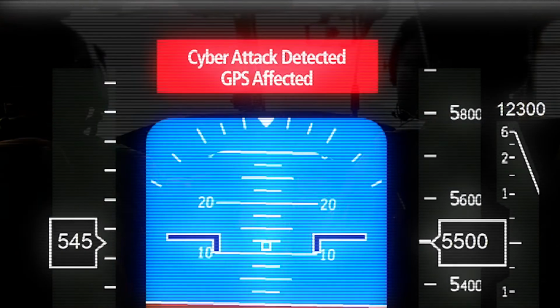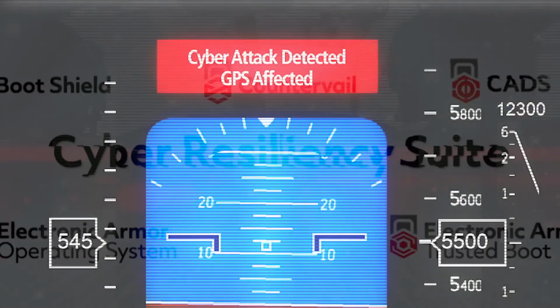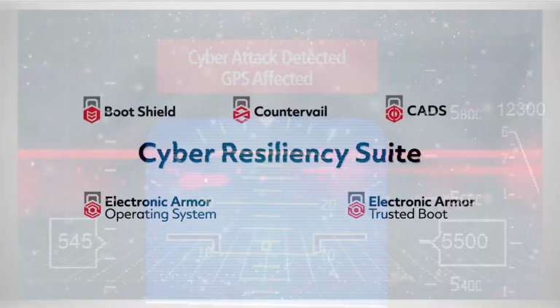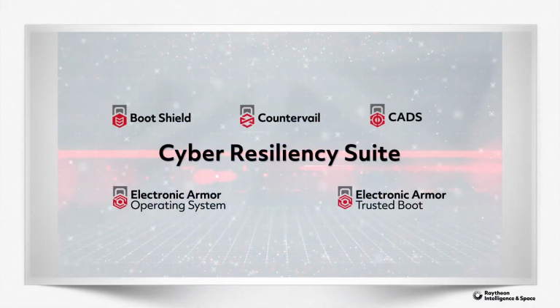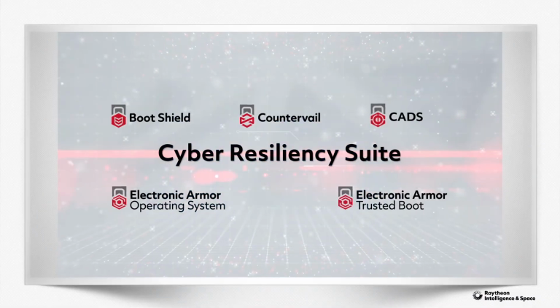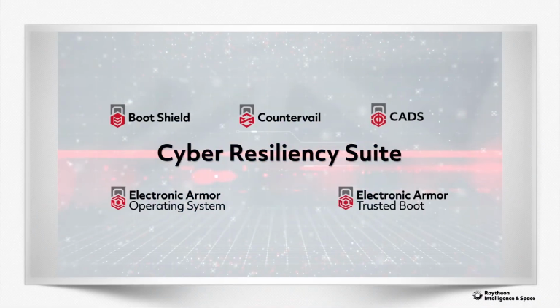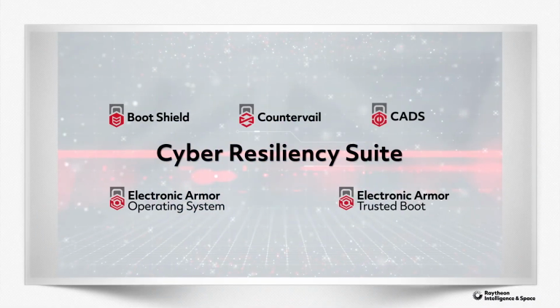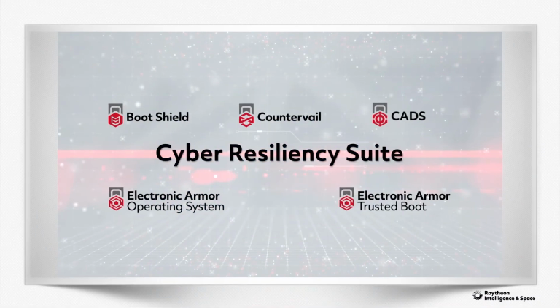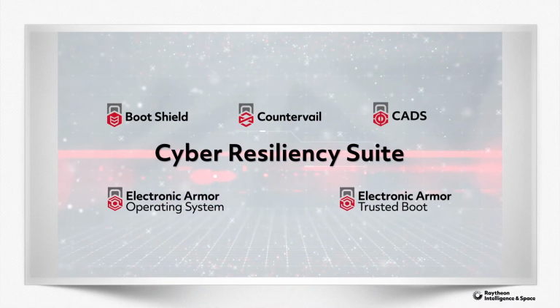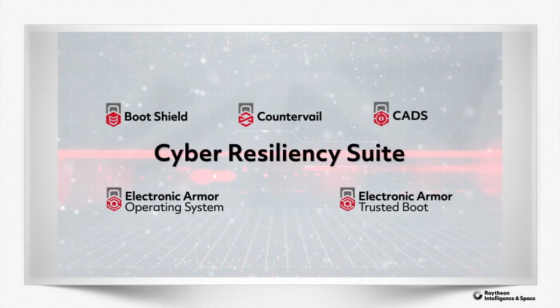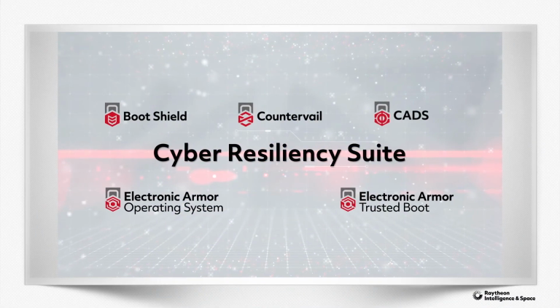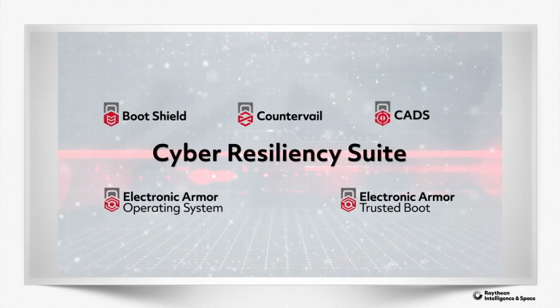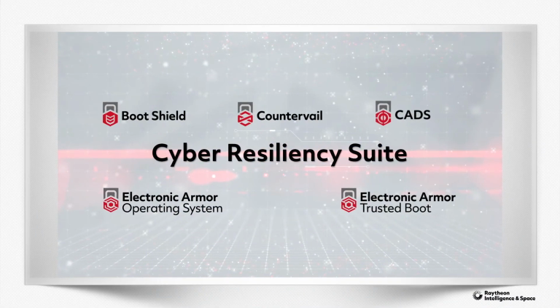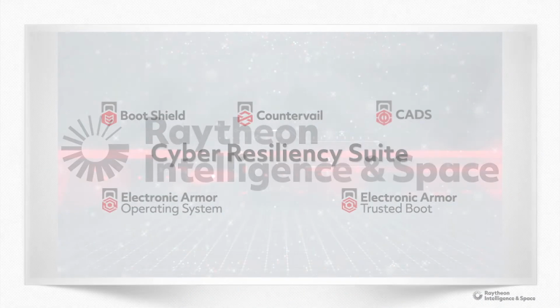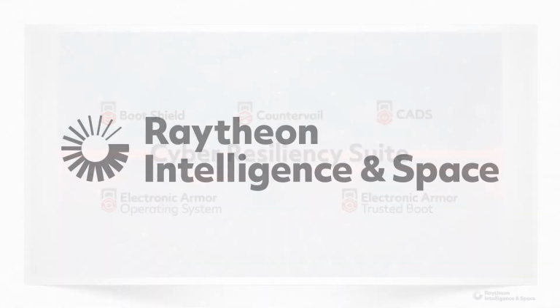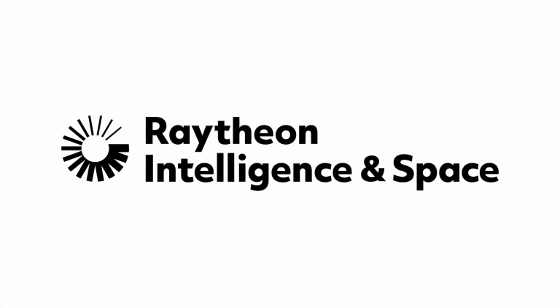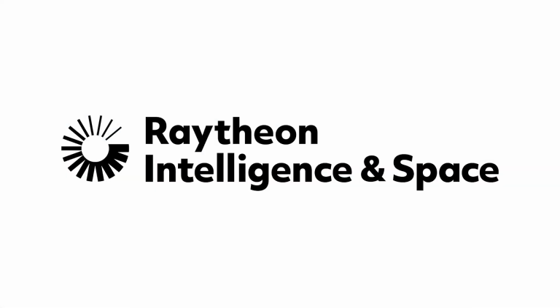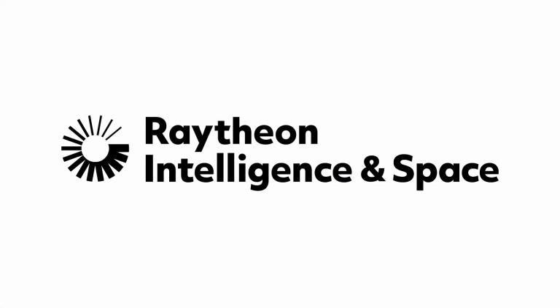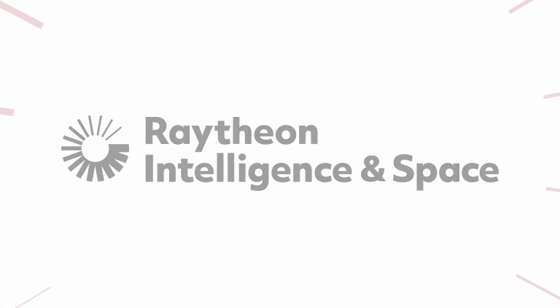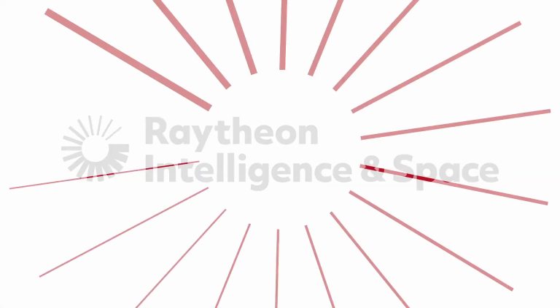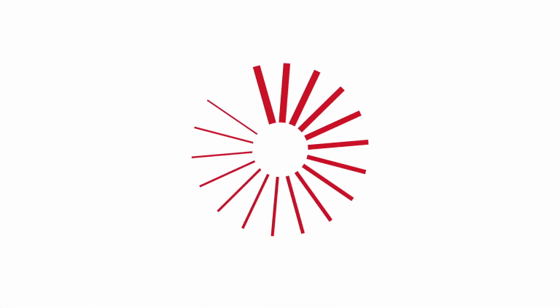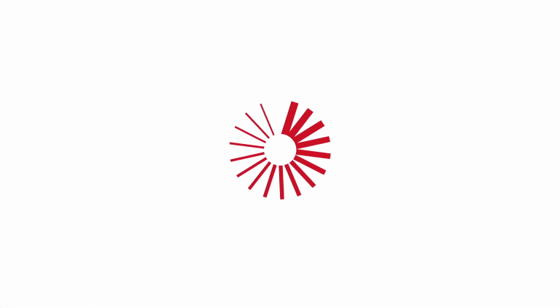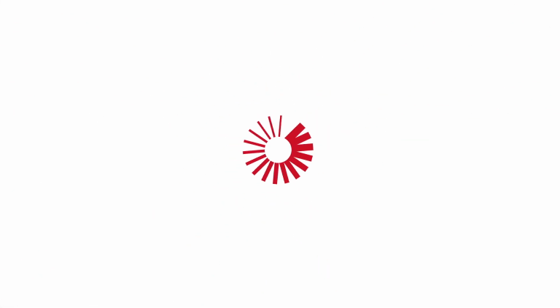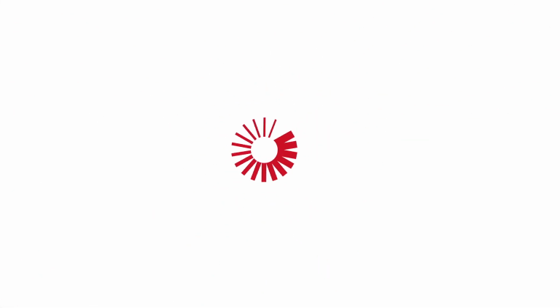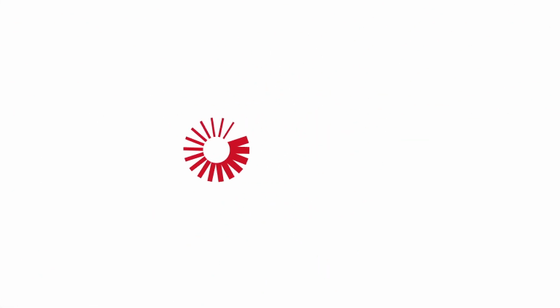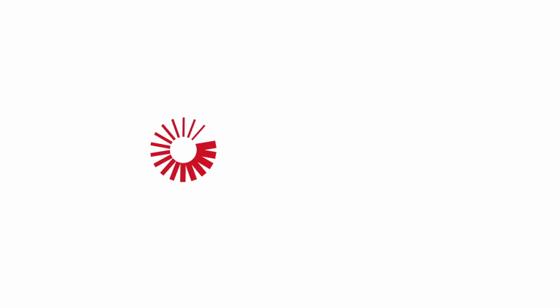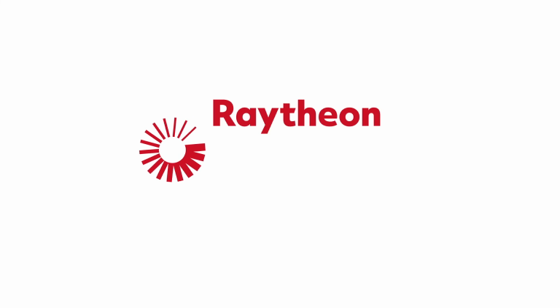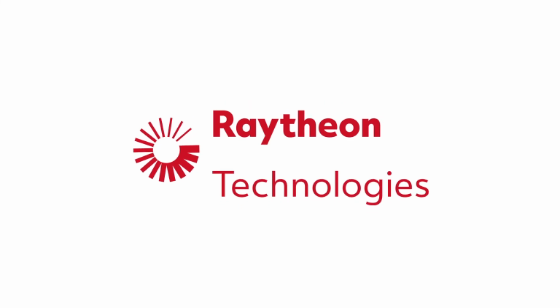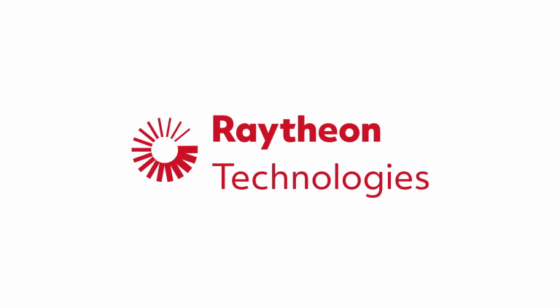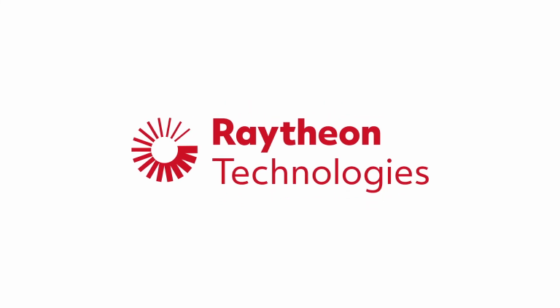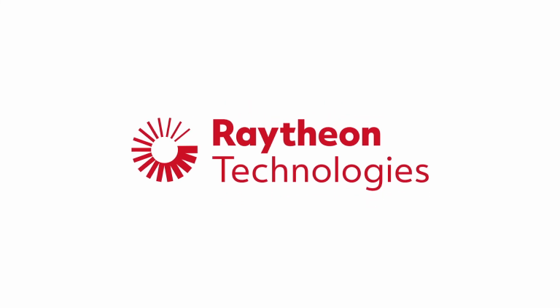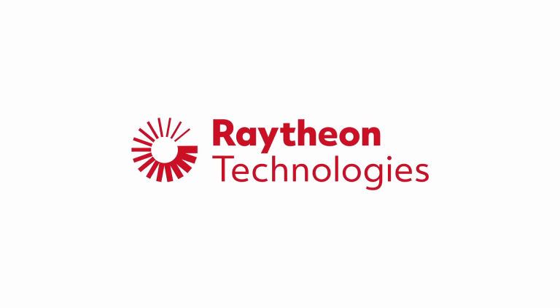The Cyber Resiliency Suite from Raytheon Intelligence and Space. Solutions to protect every side of cyber.